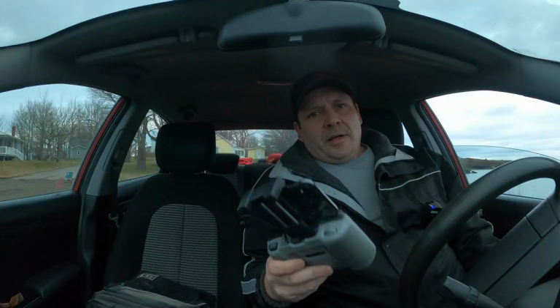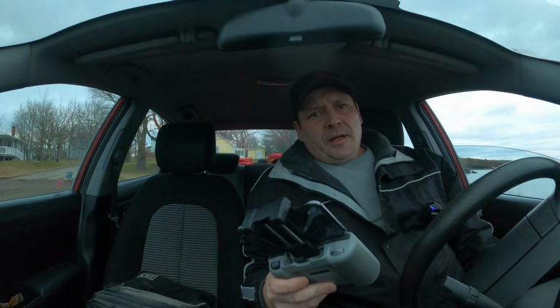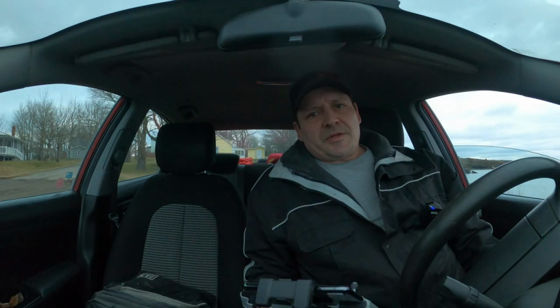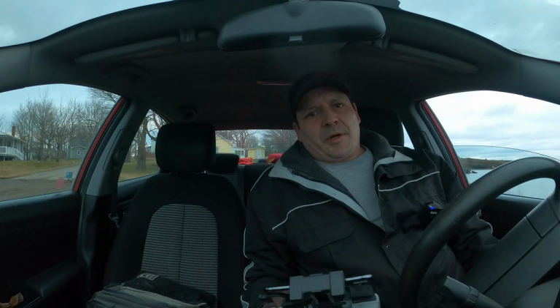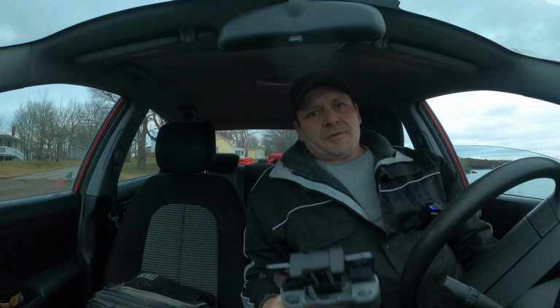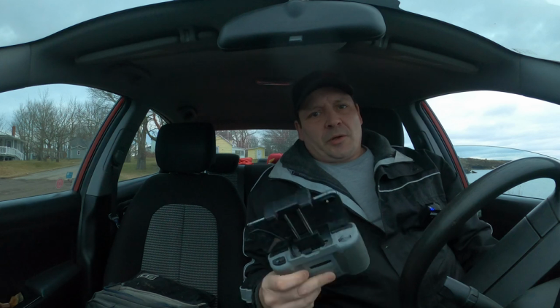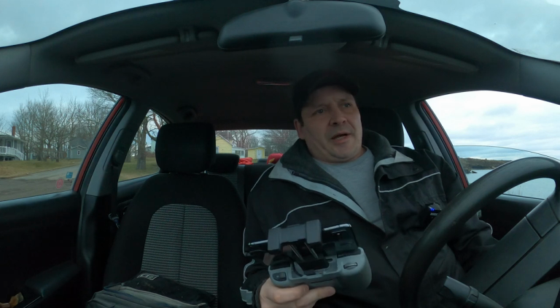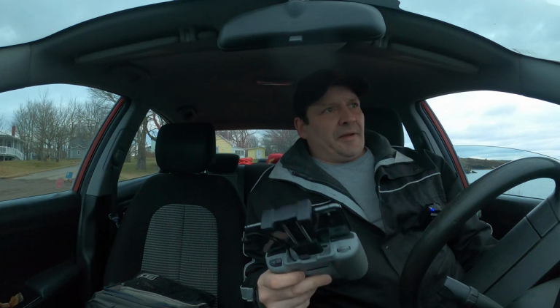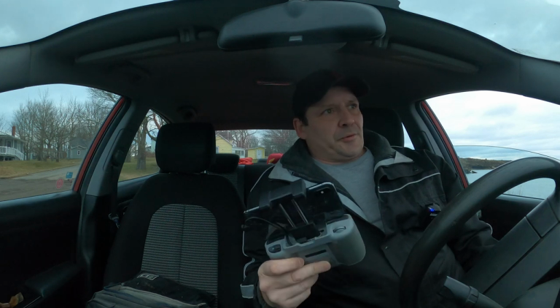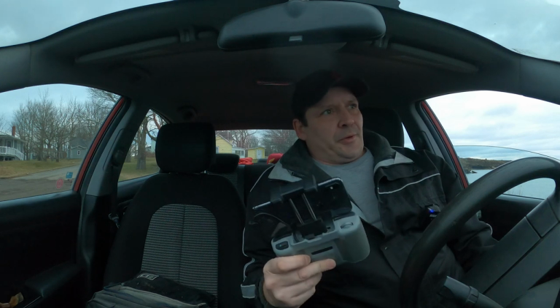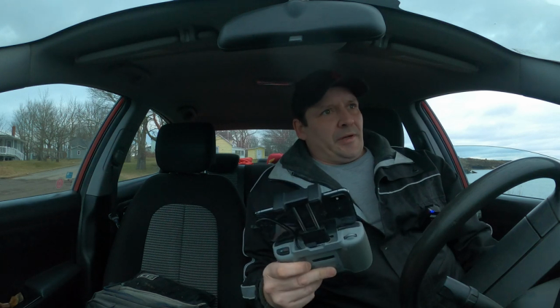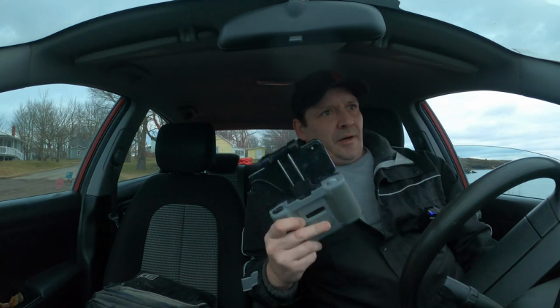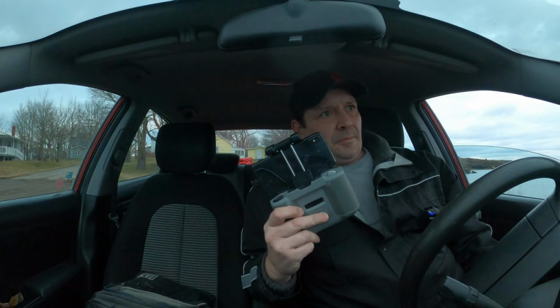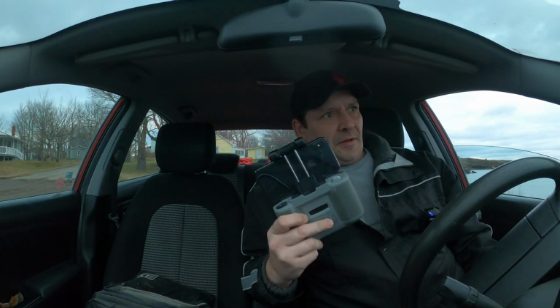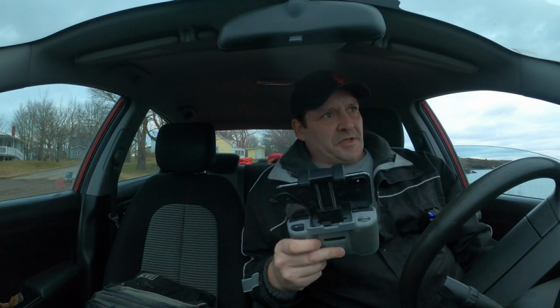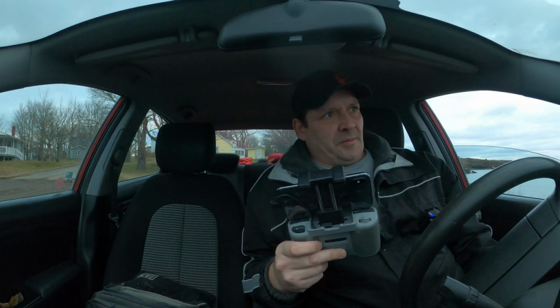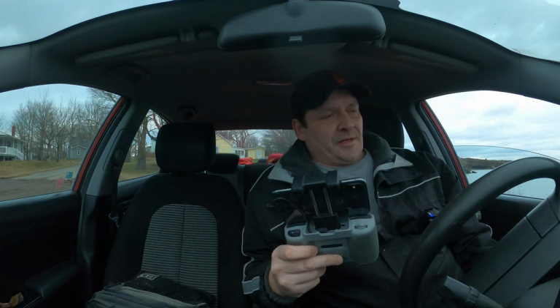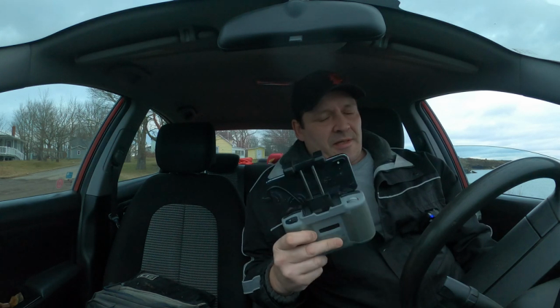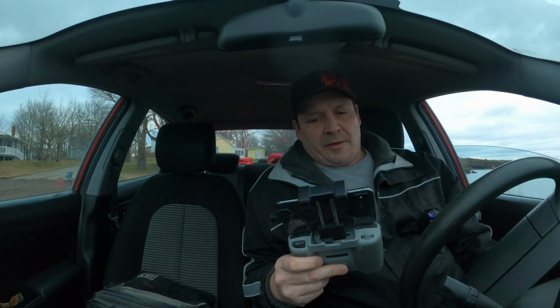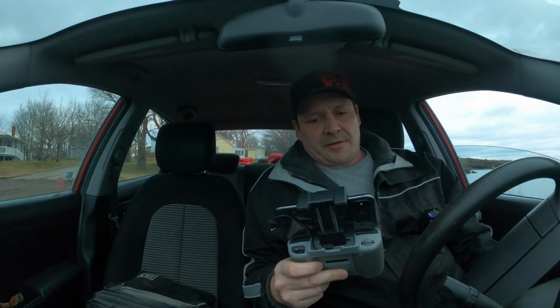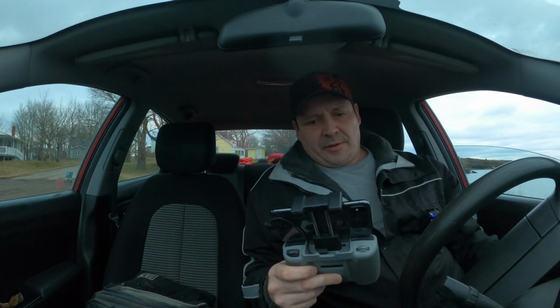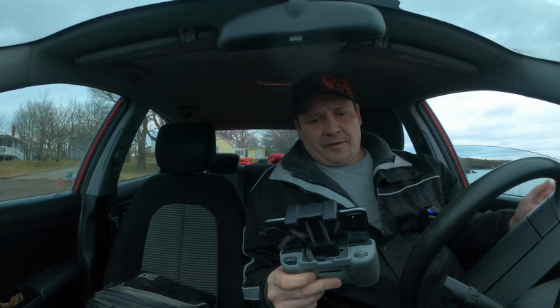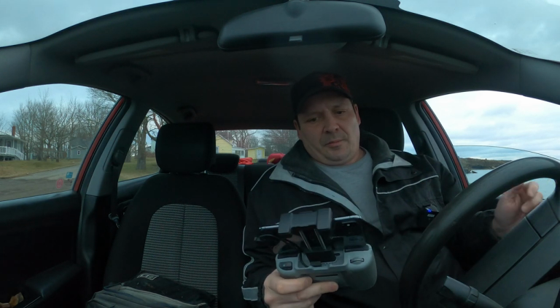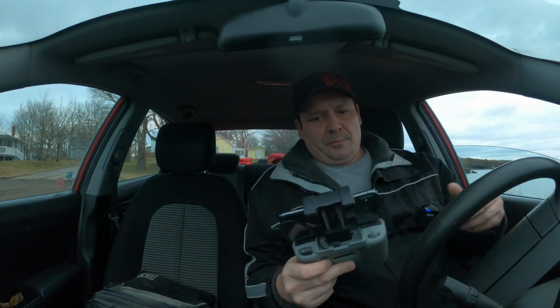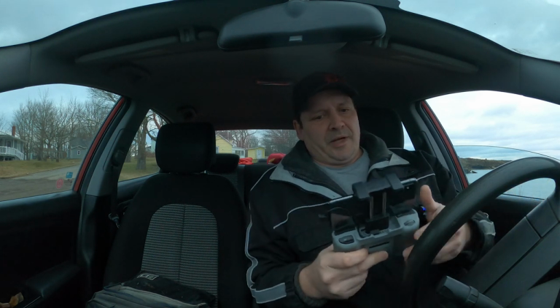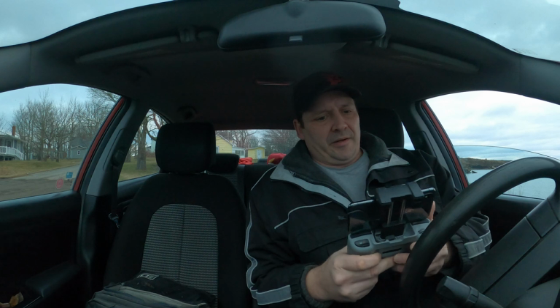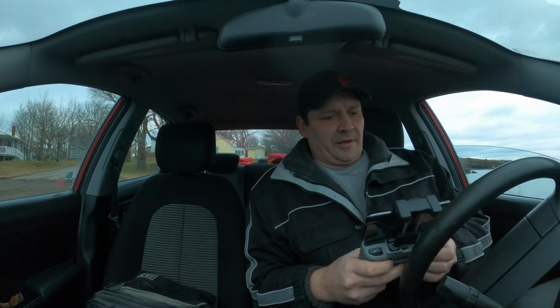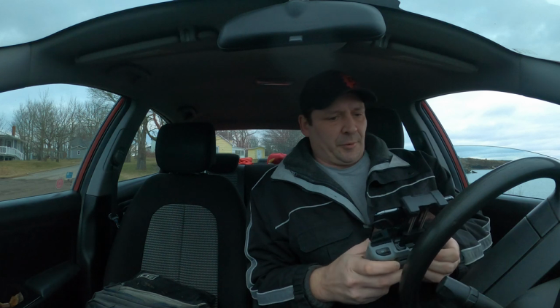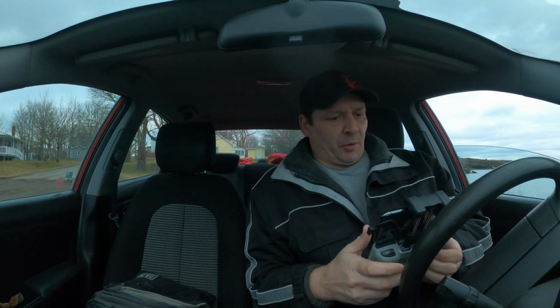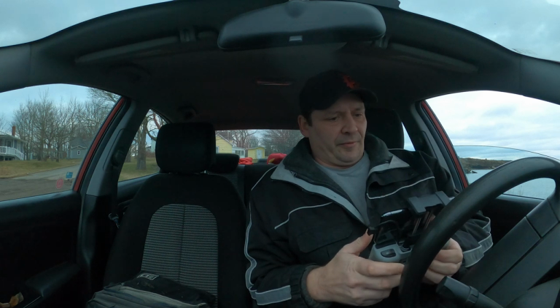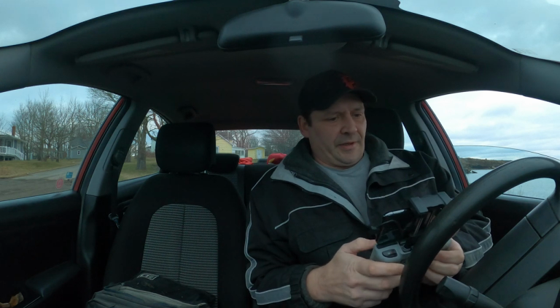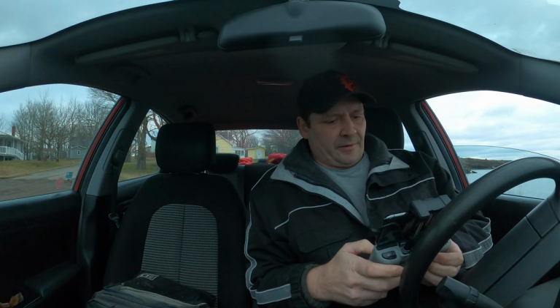Hey, what's up guys? Welcome back, thanks for tuning in. I'm down at Sidney Mines at the barracks and we're going to have a little Mini 3 Pro flight here.